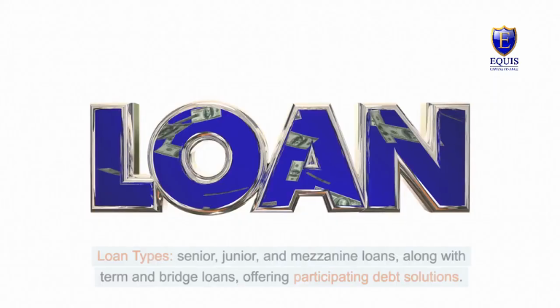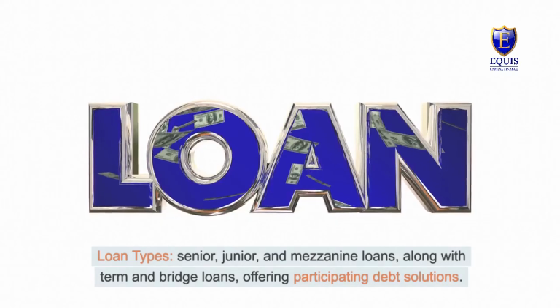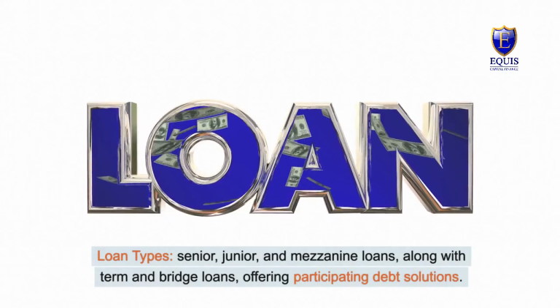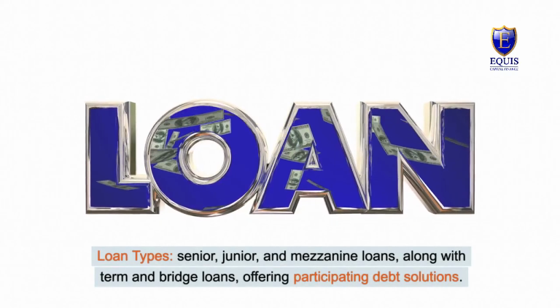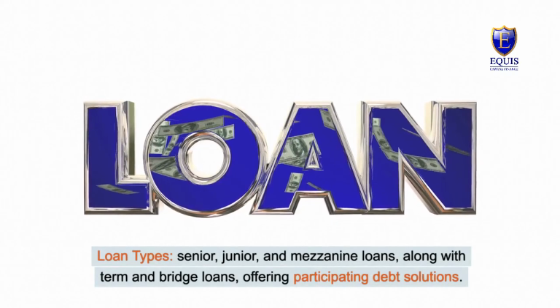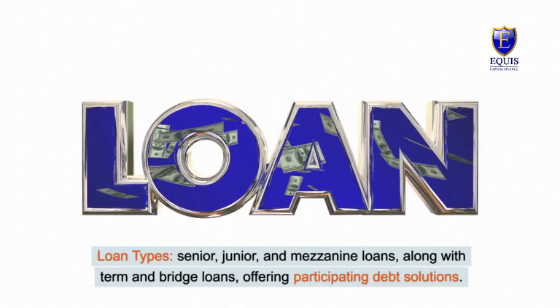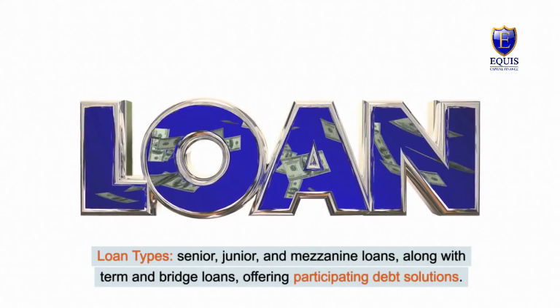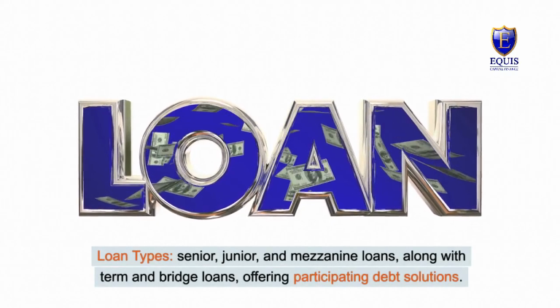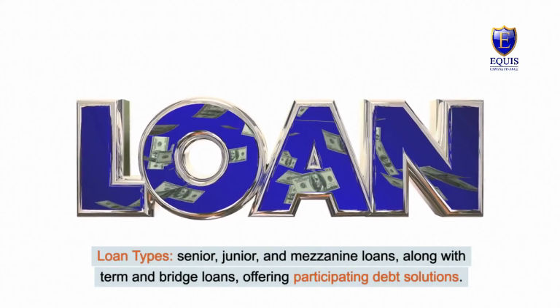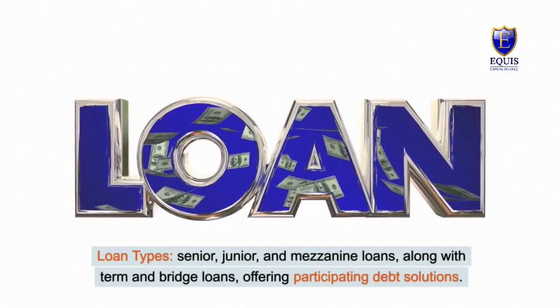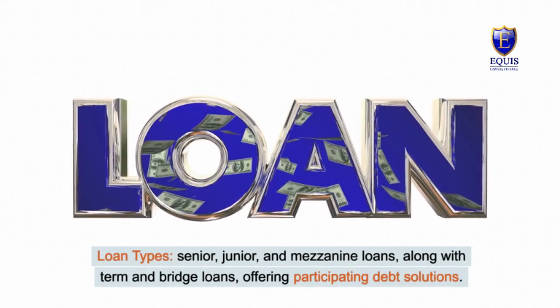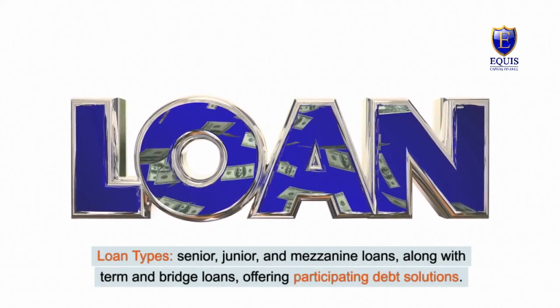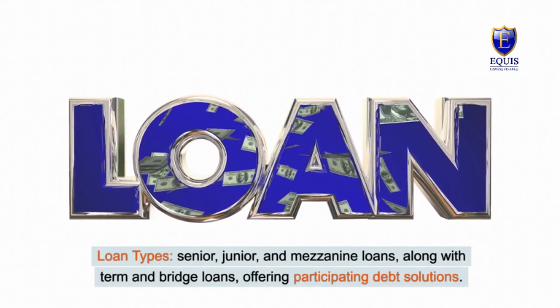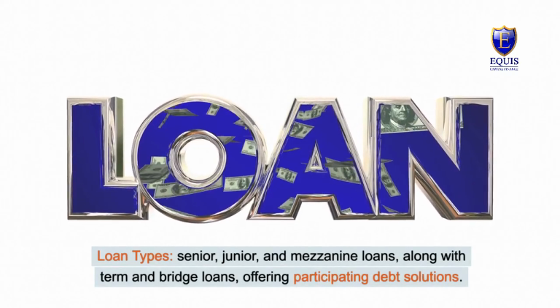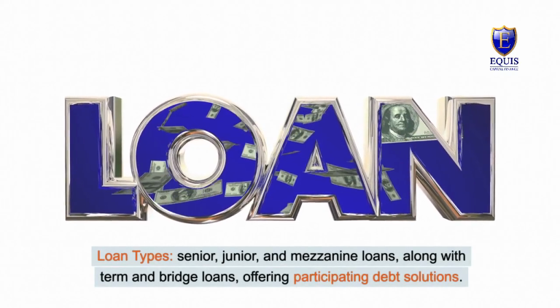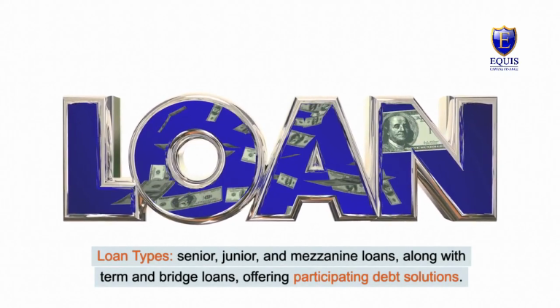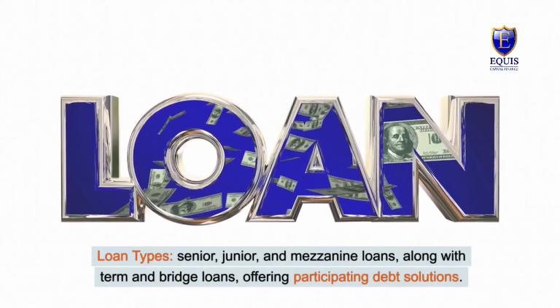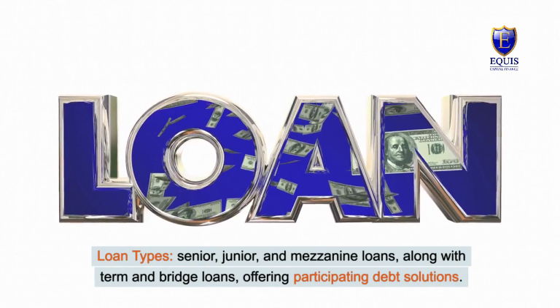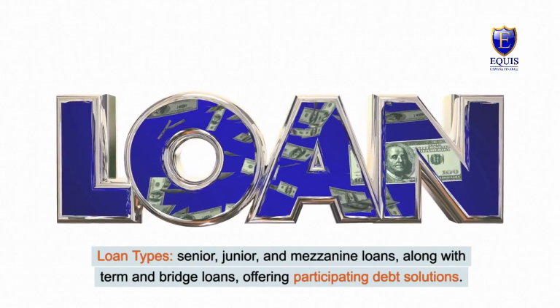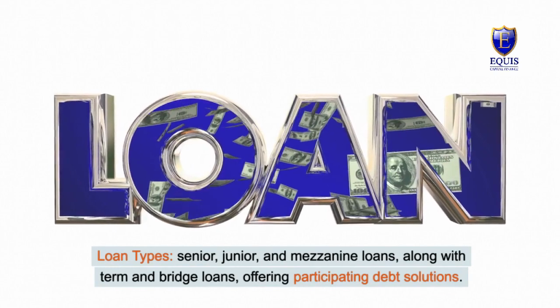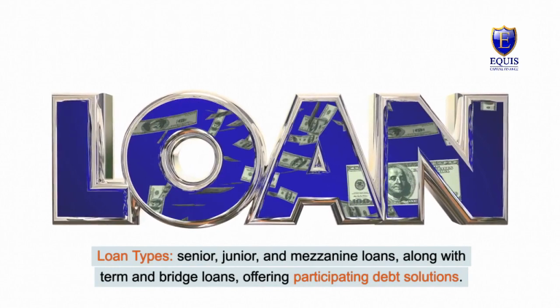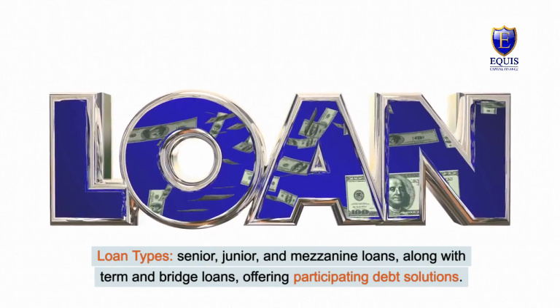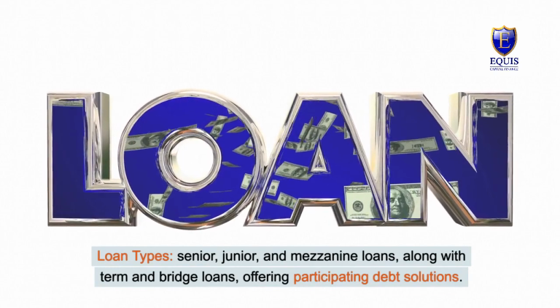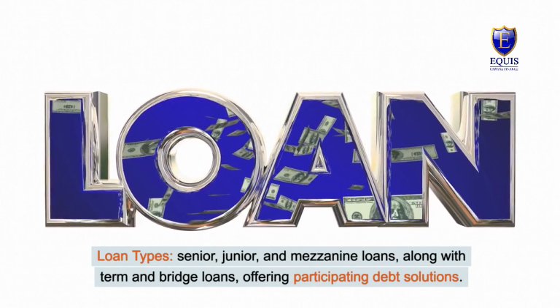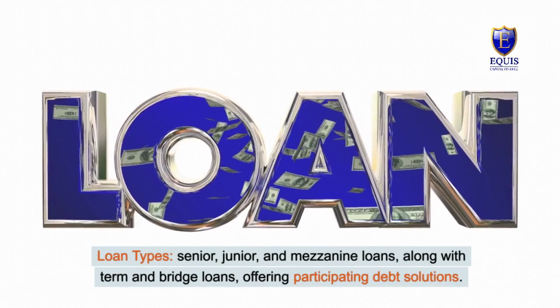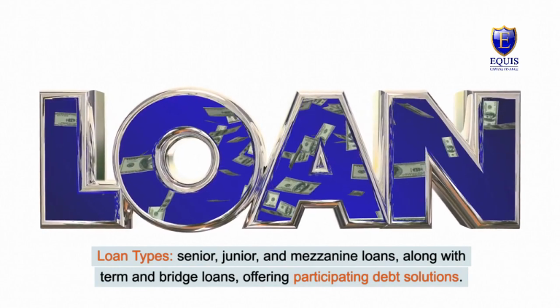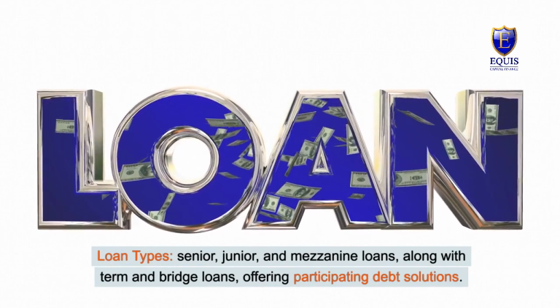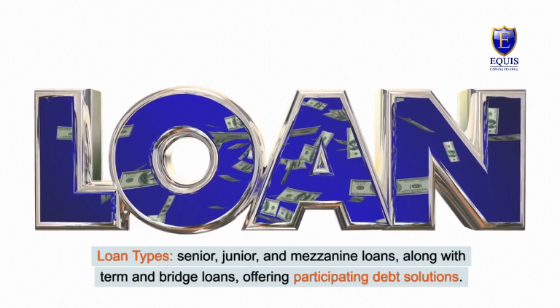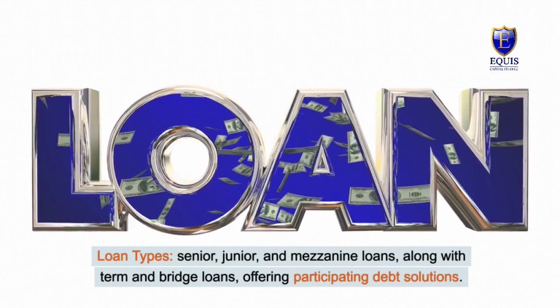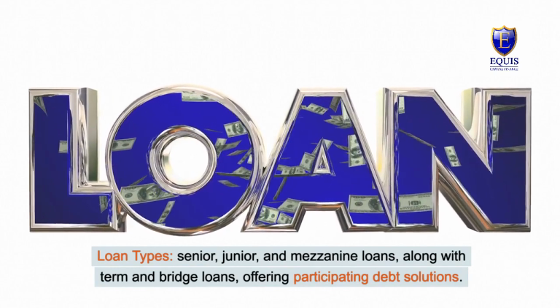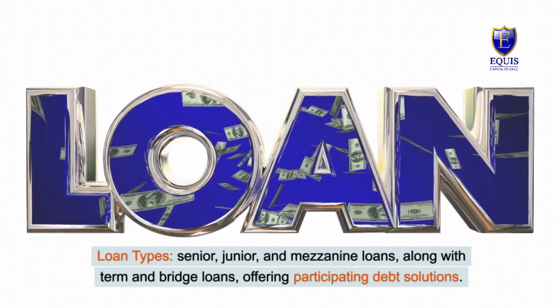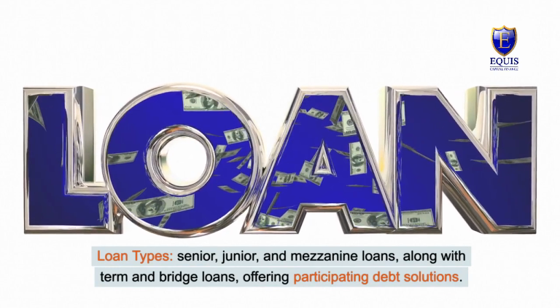Senior, junior, and mezzanine loans, along with term and bridge loans, offering participating debt solutions.